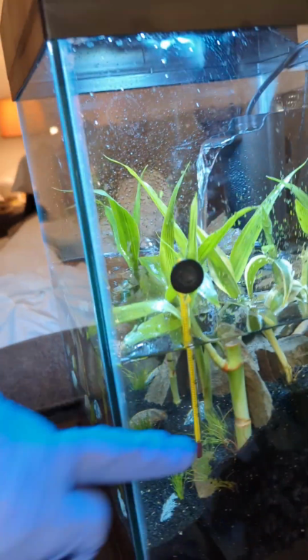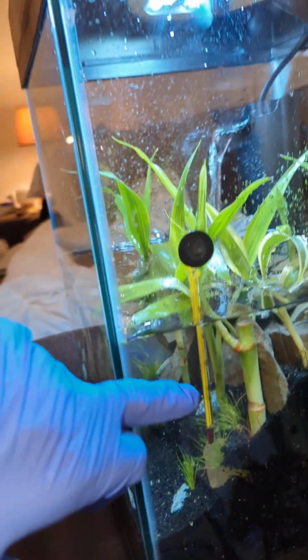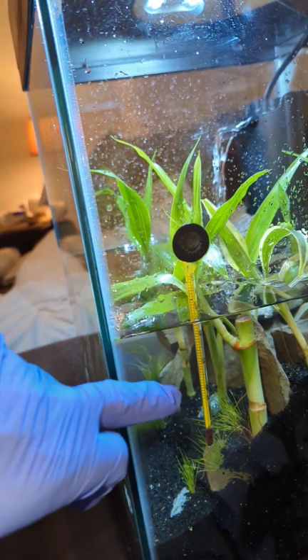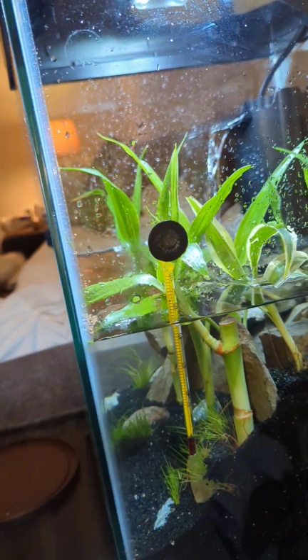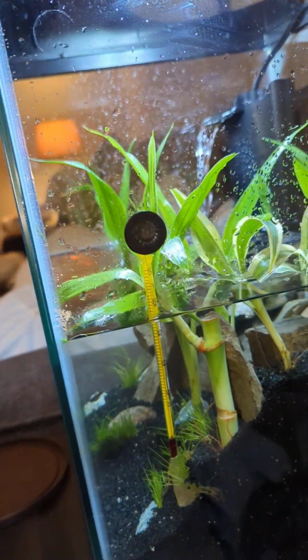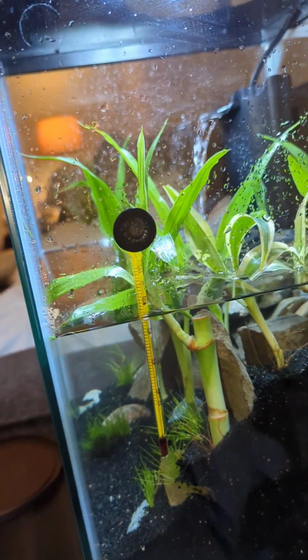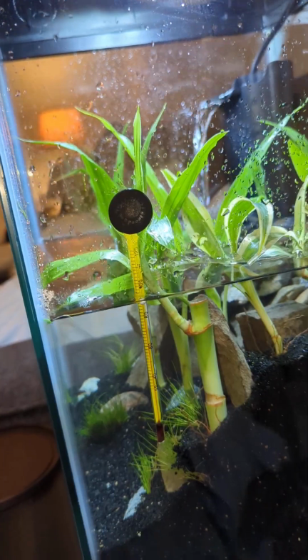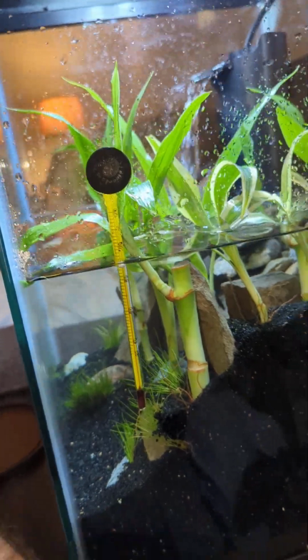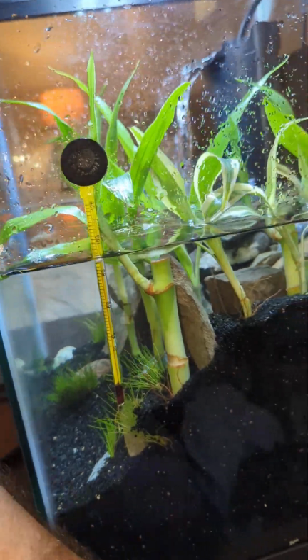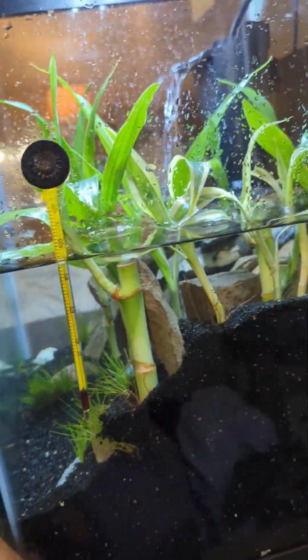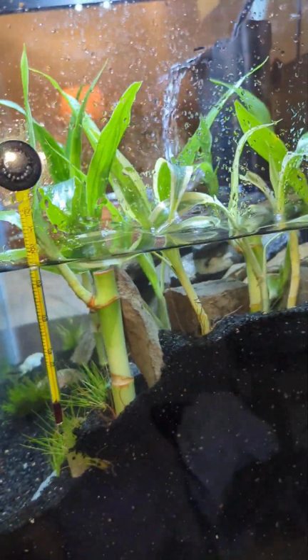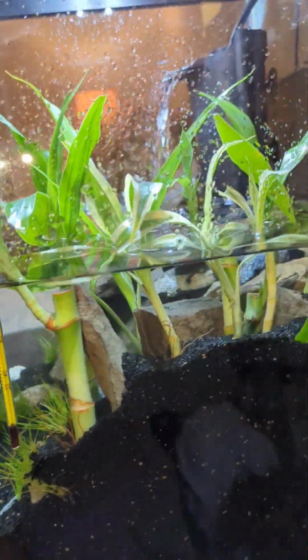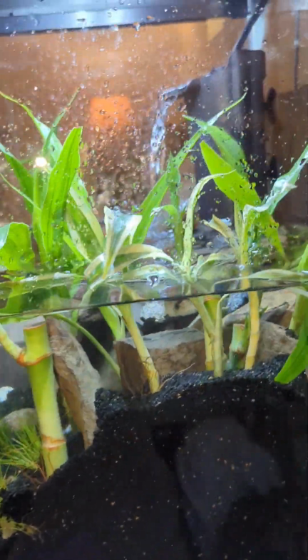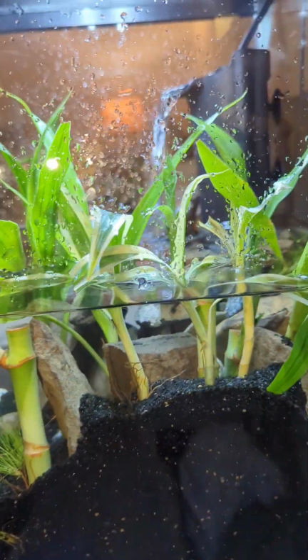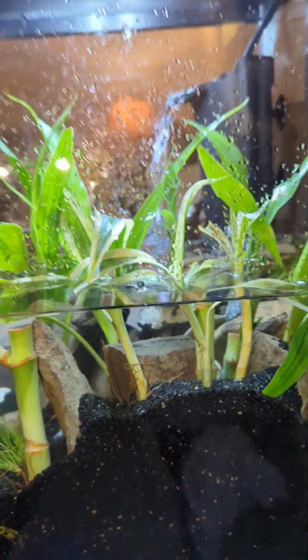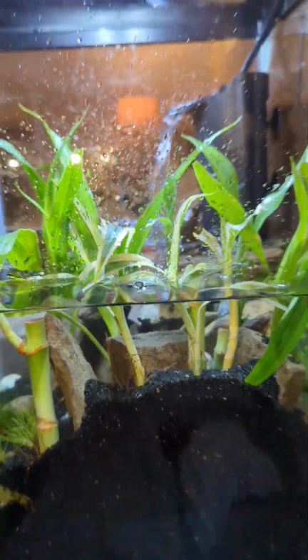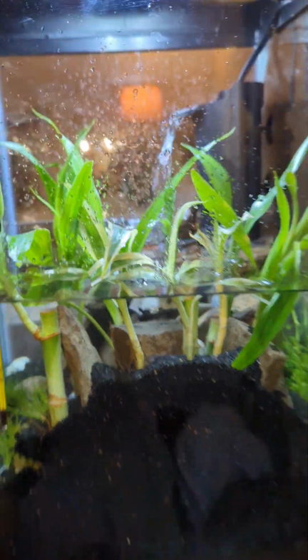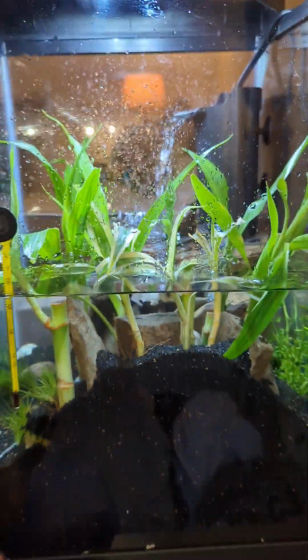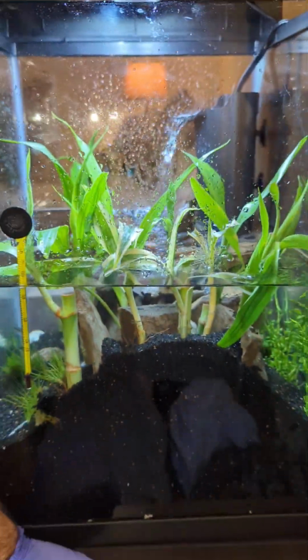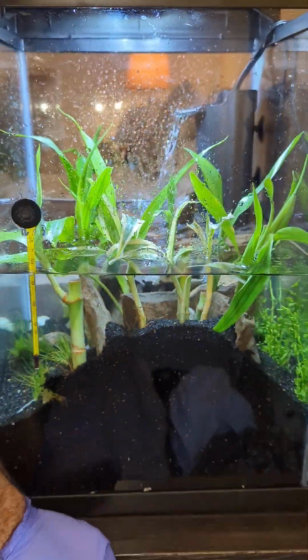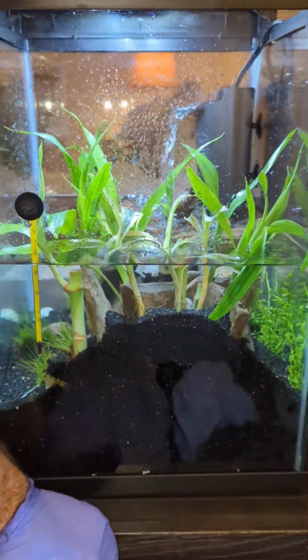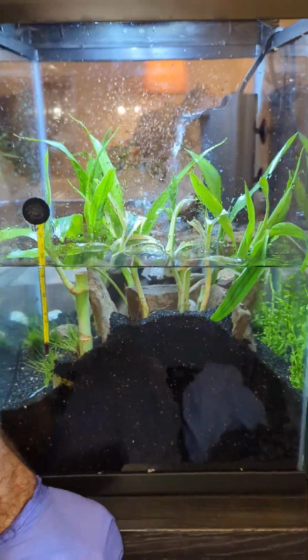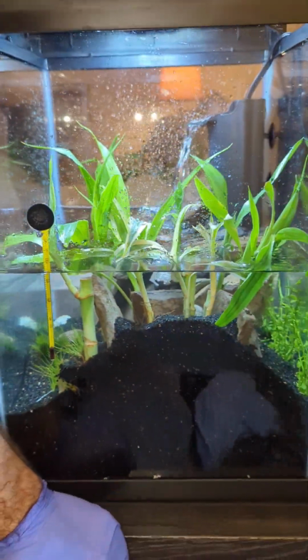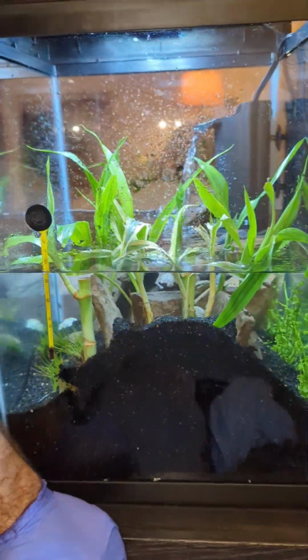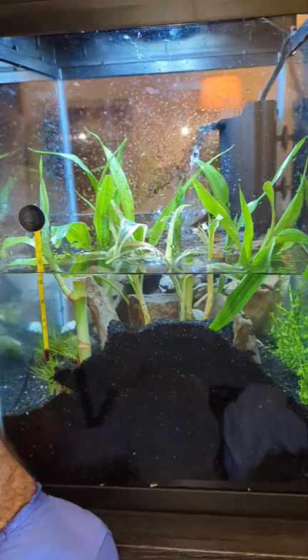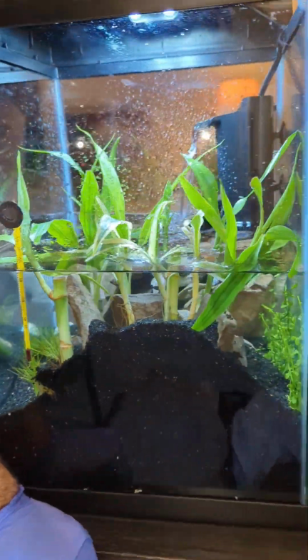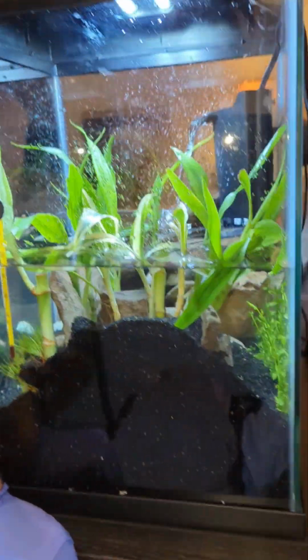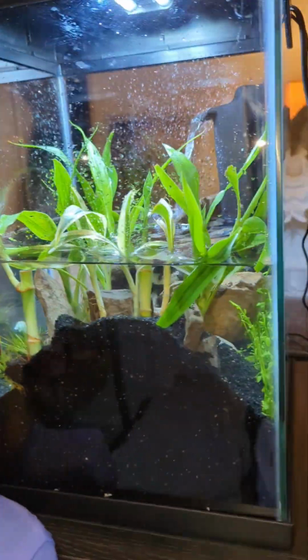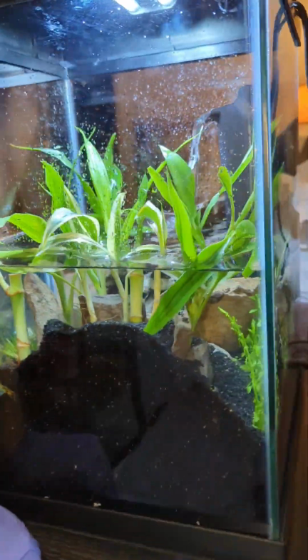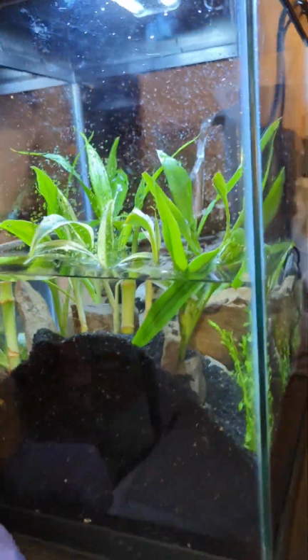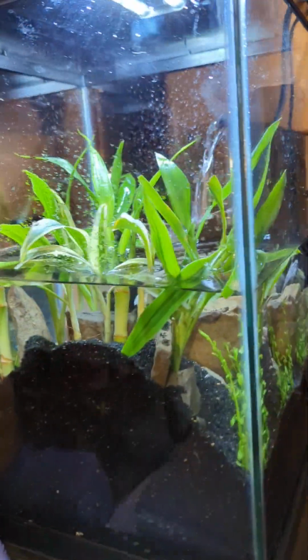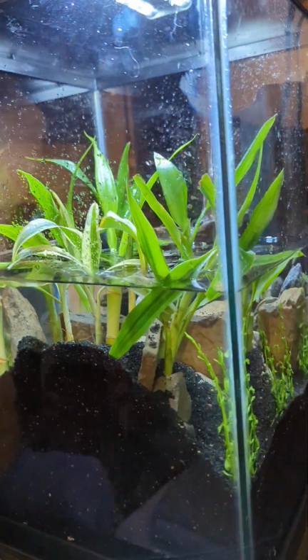It came with the thermometer. Just trying to give you a better idea of how the tank looks with the new setup.